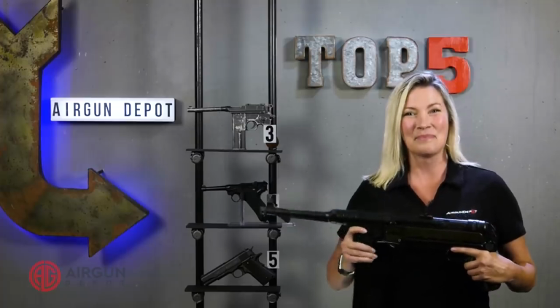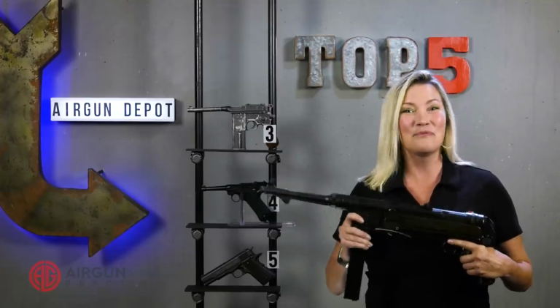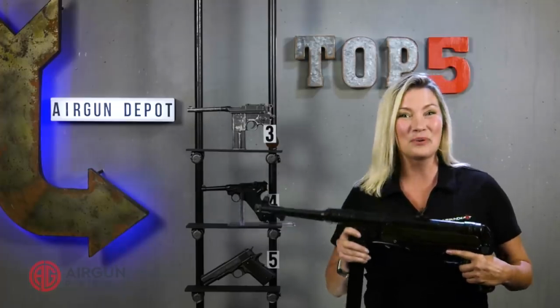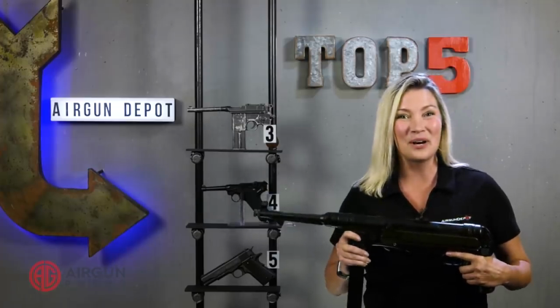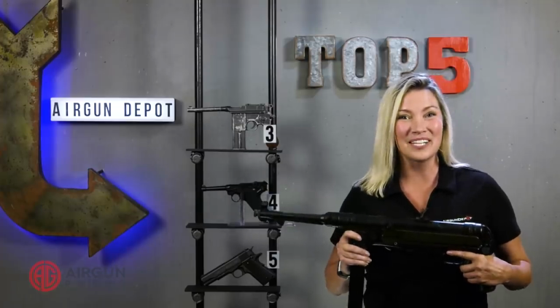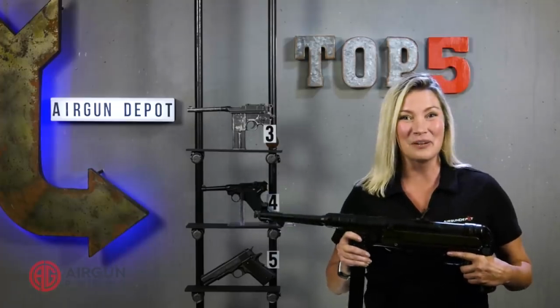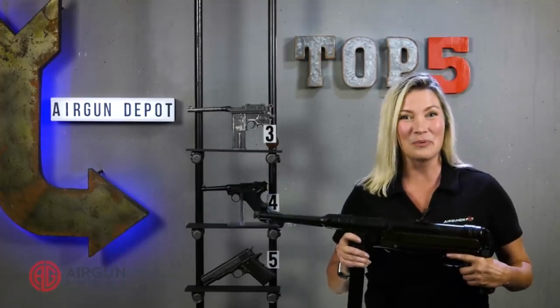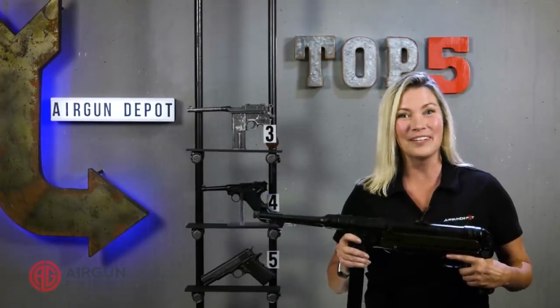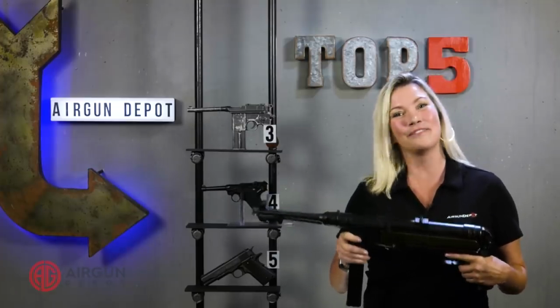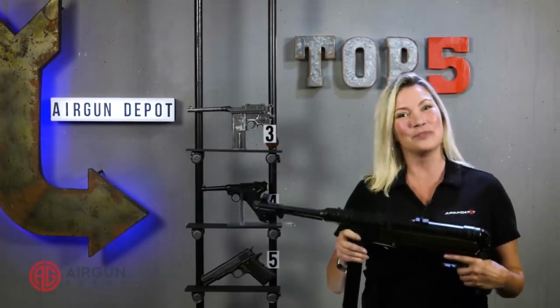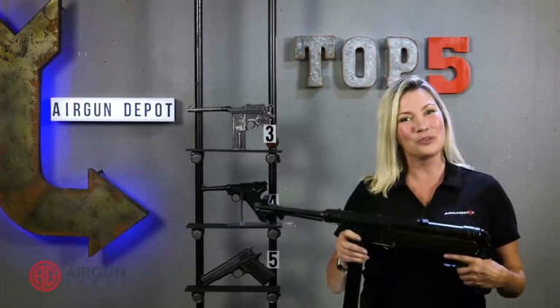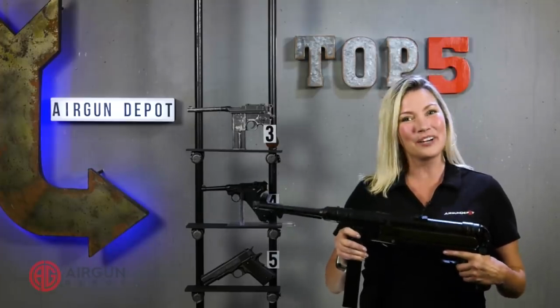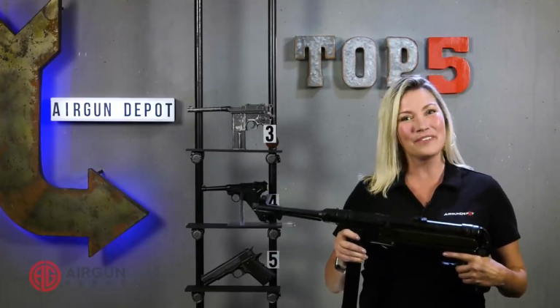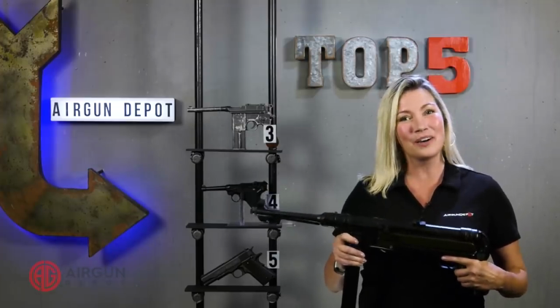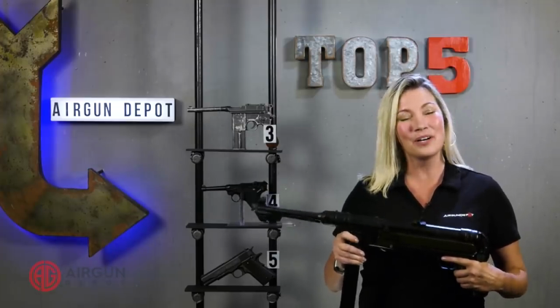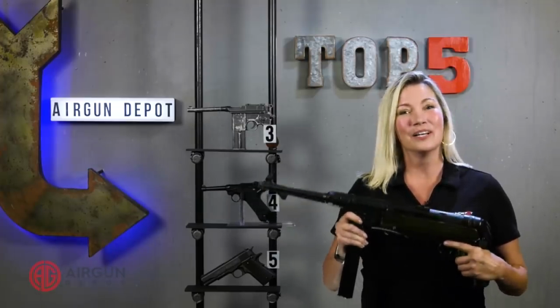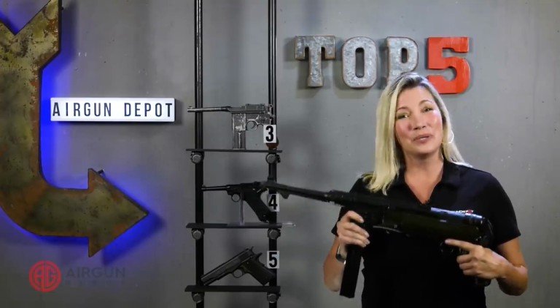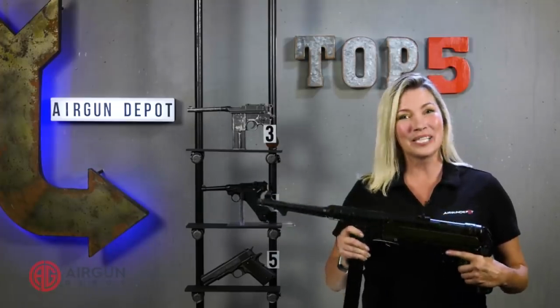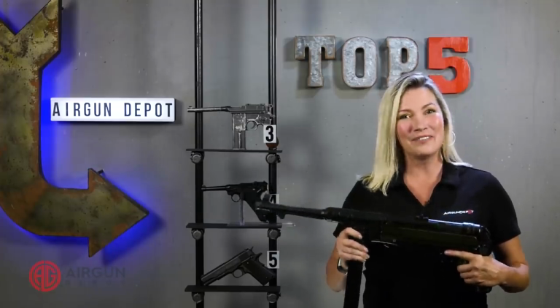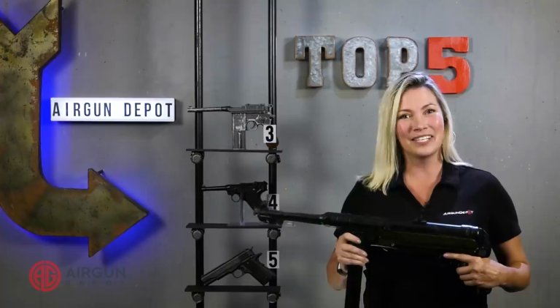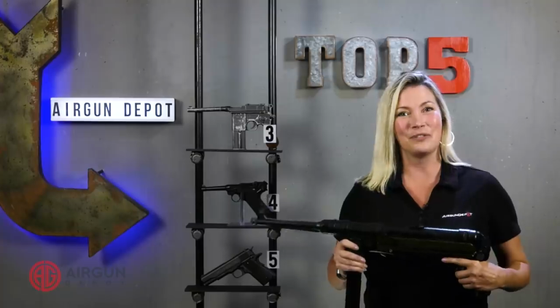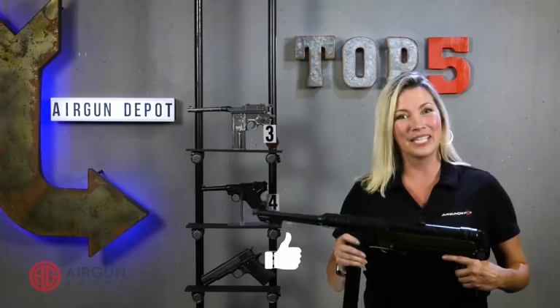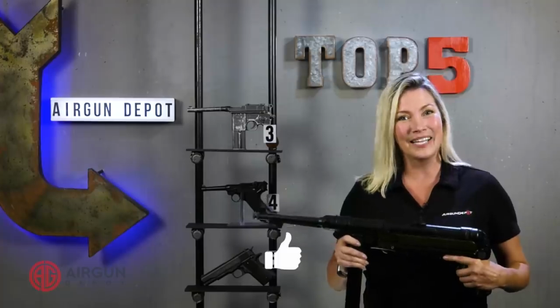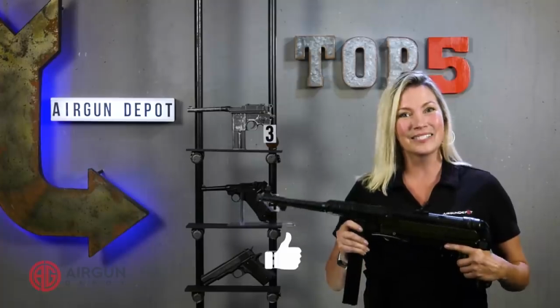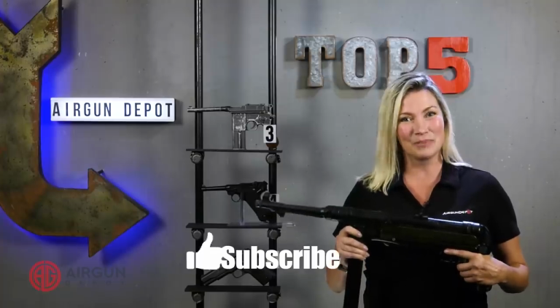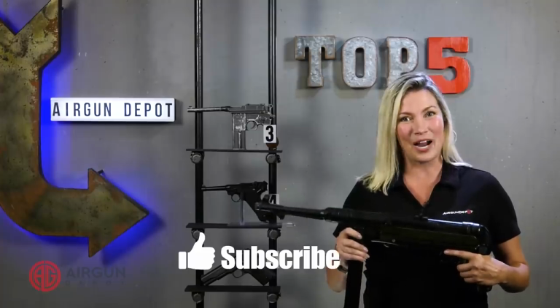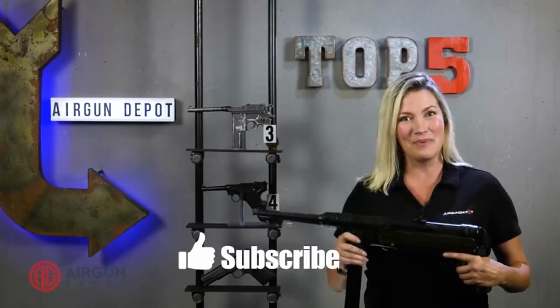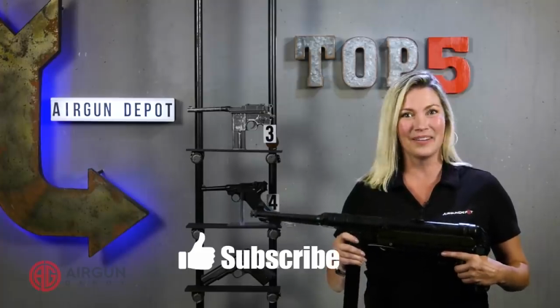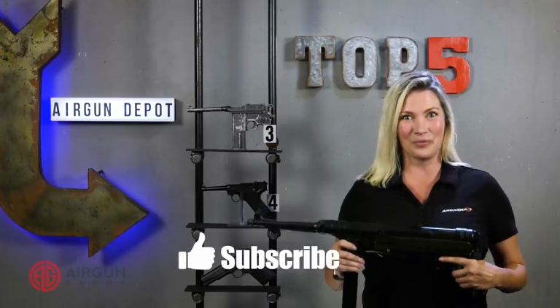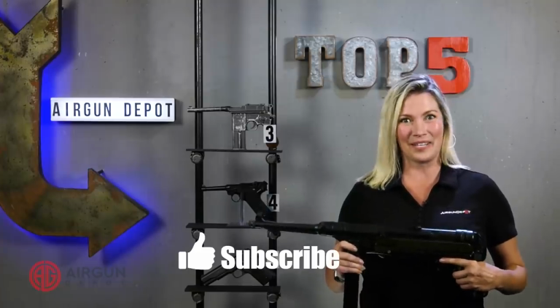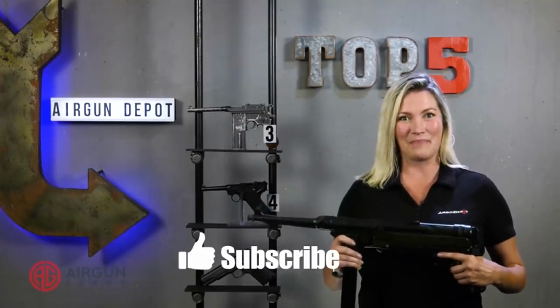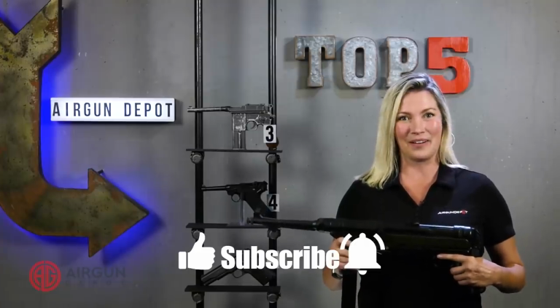Before we go on to our number one, if you enjoyed our video, we would love it if you would like, subscribe, and ring that bell.